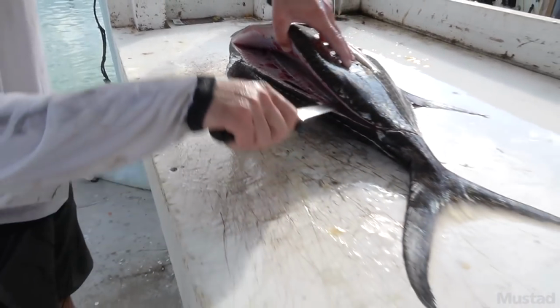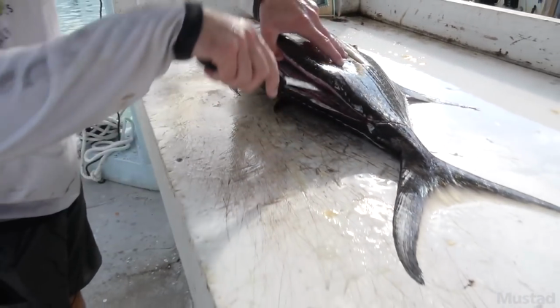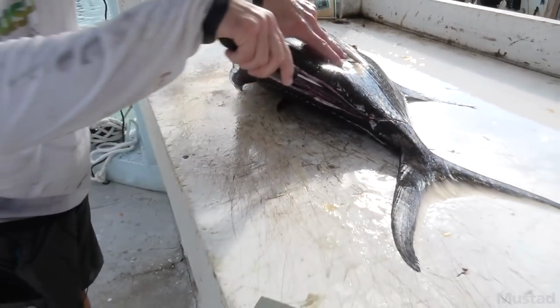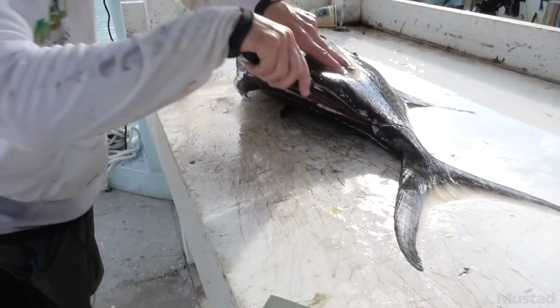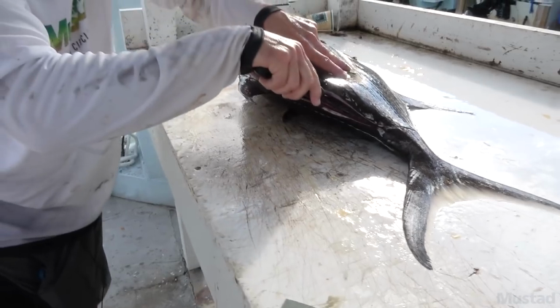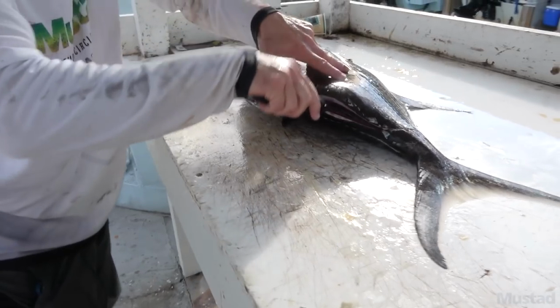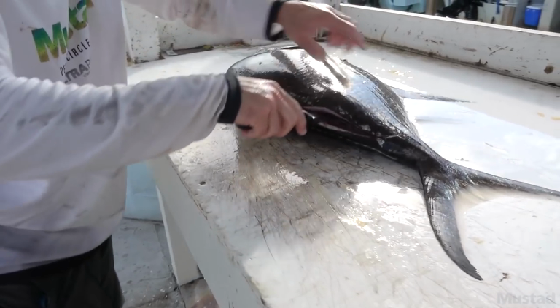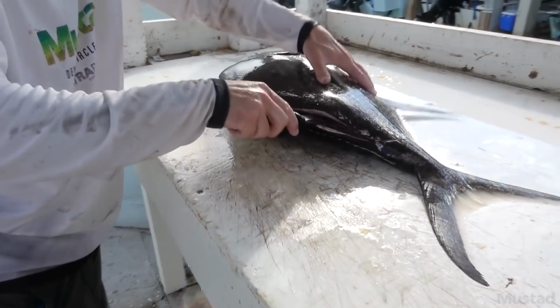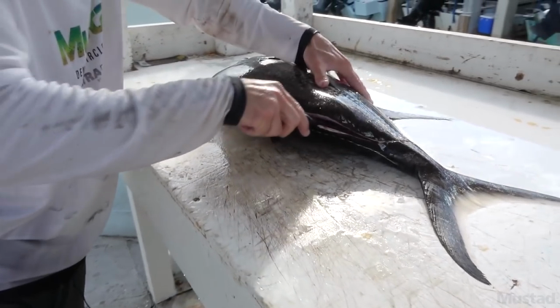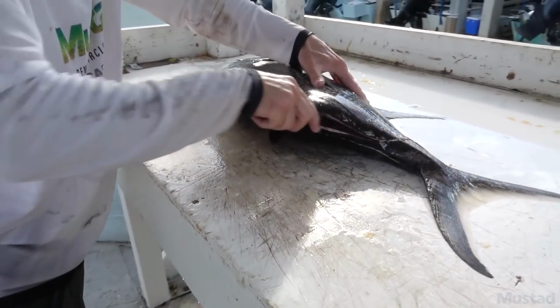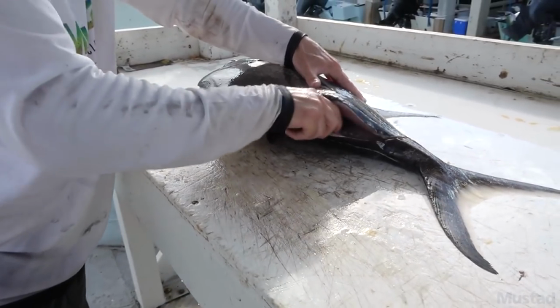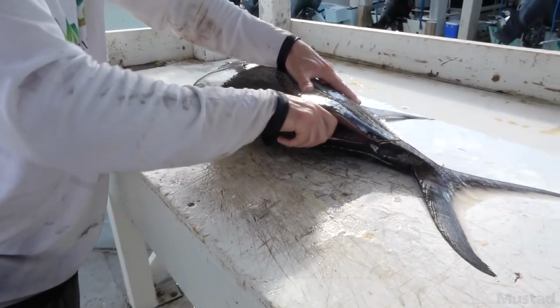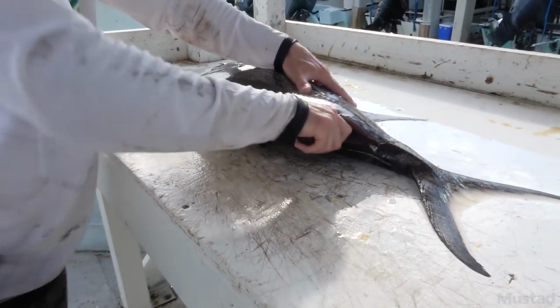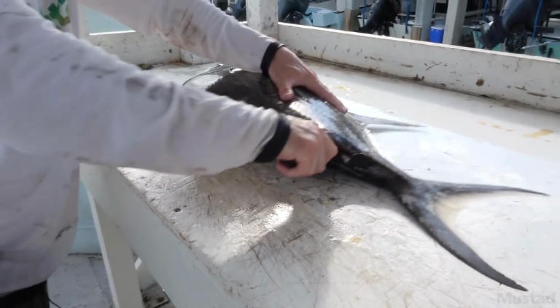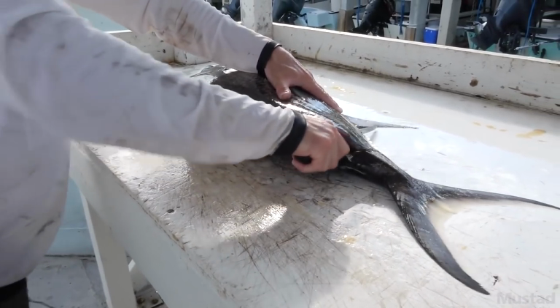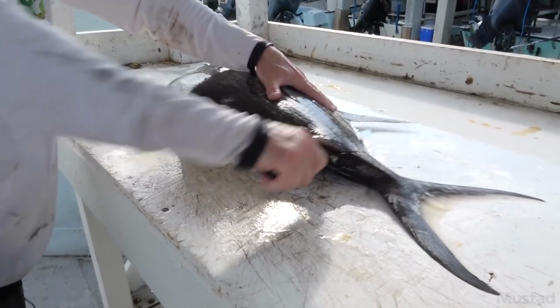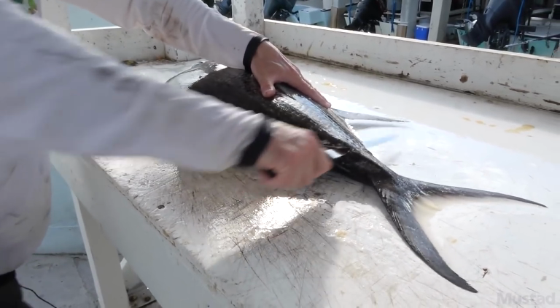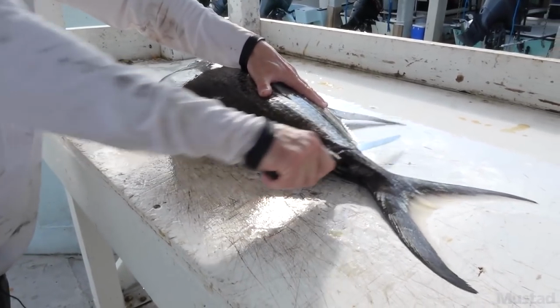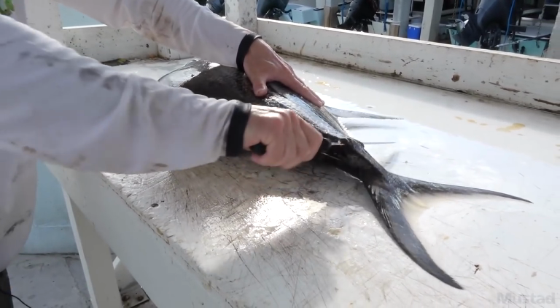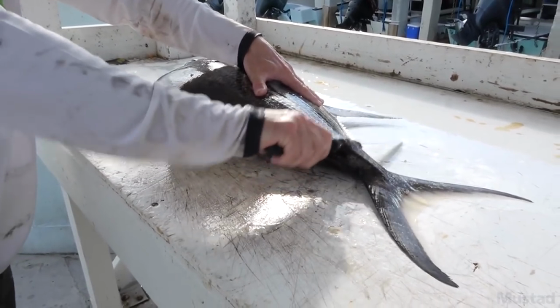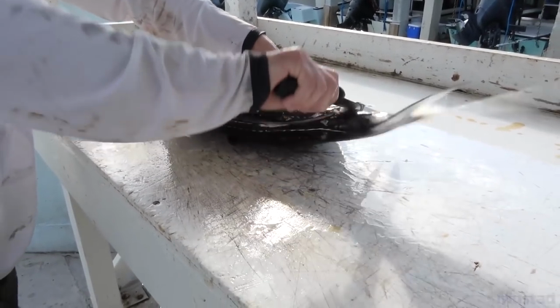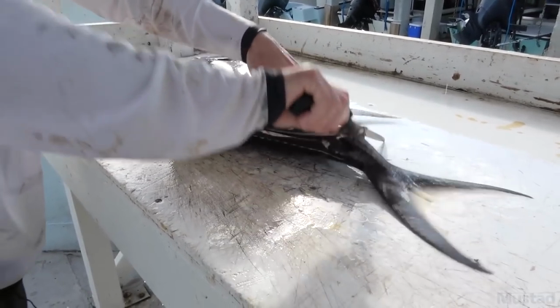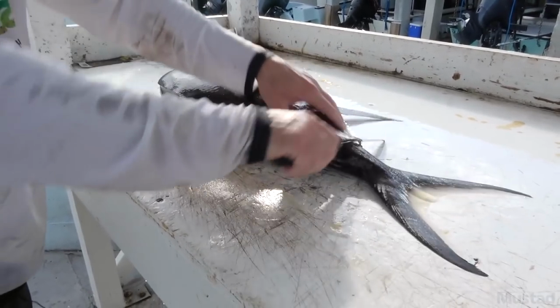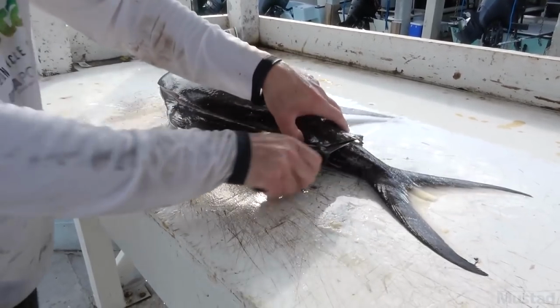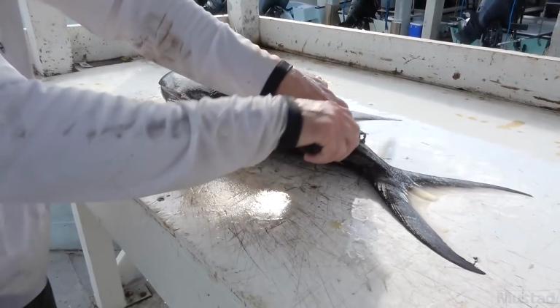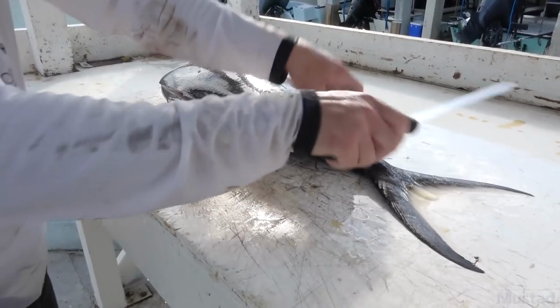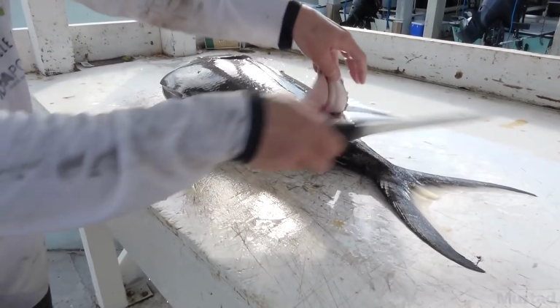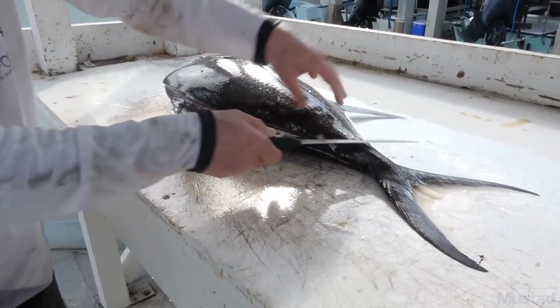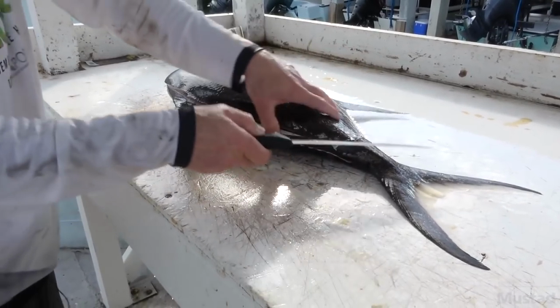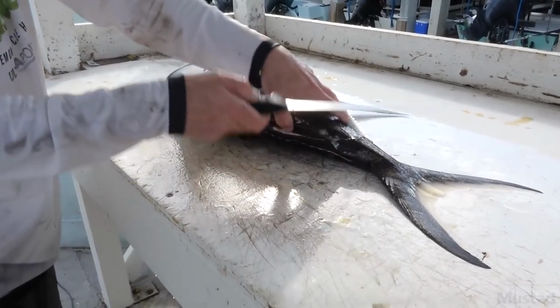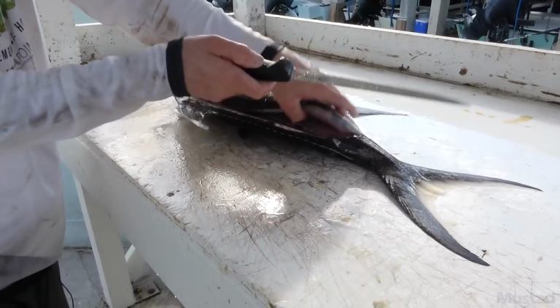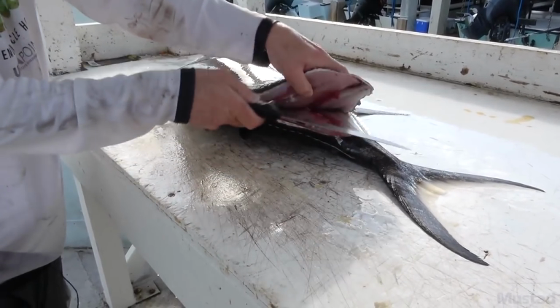Just follow the backbone, just like a normal fish, and work your way up them.